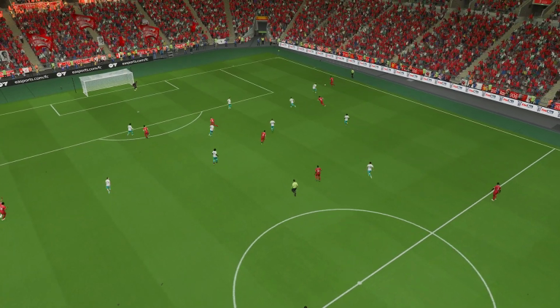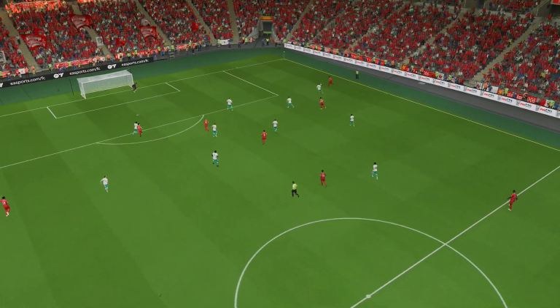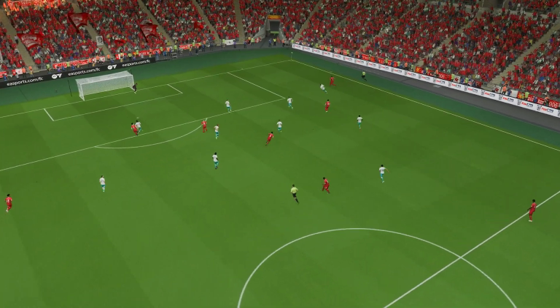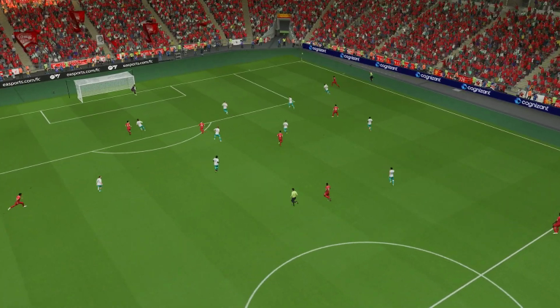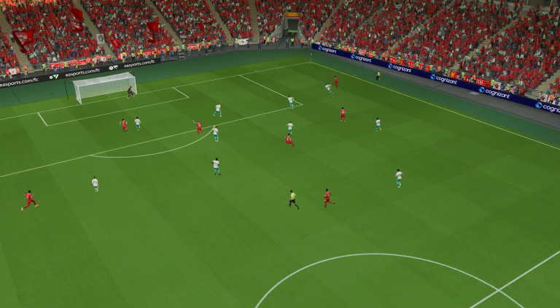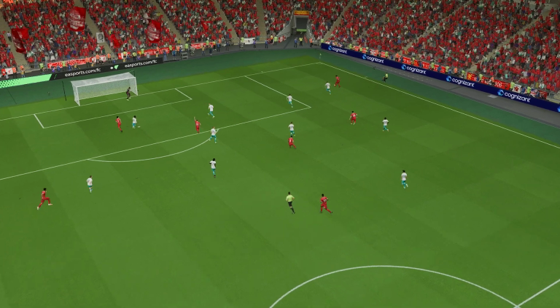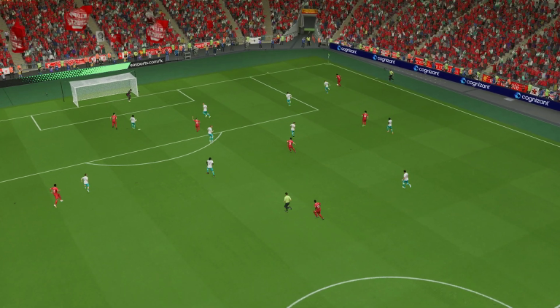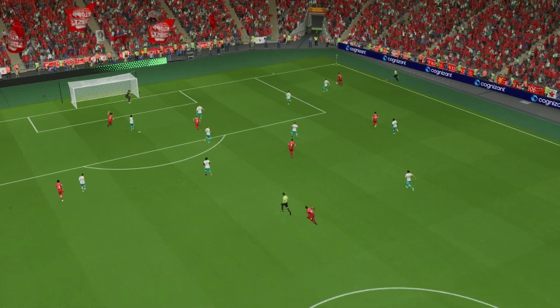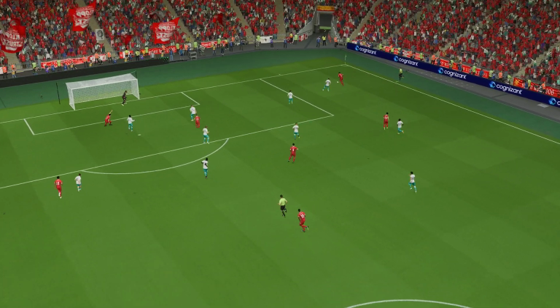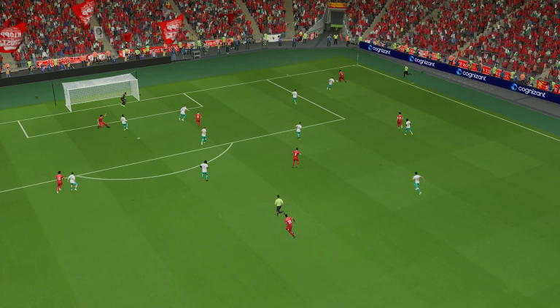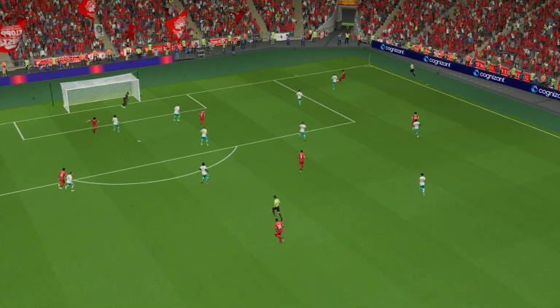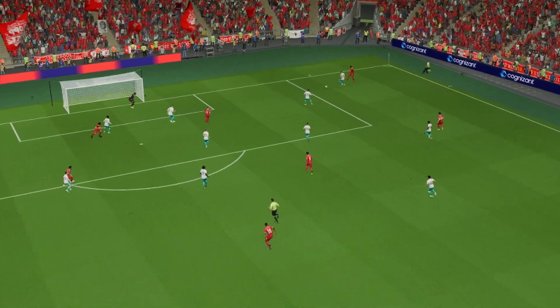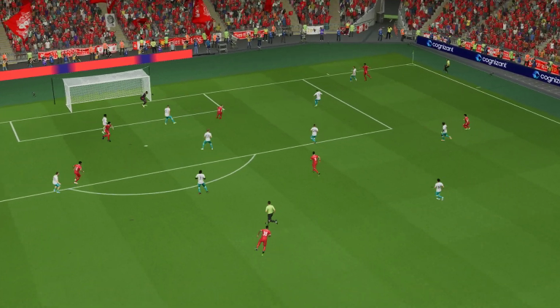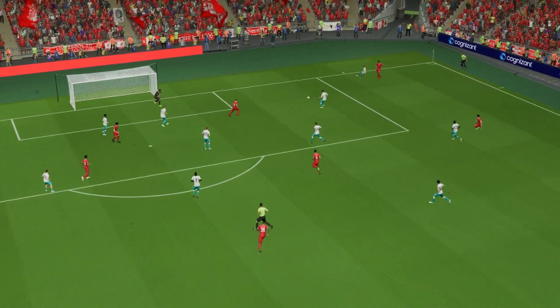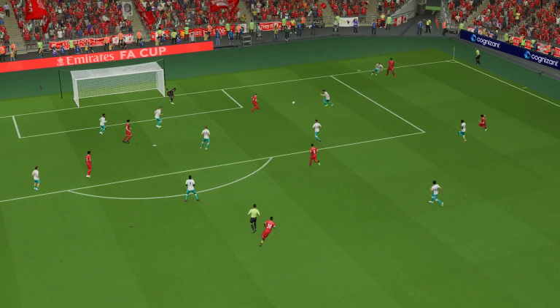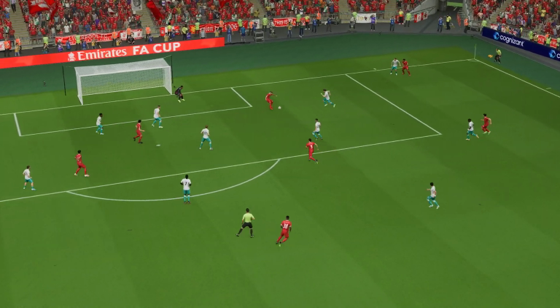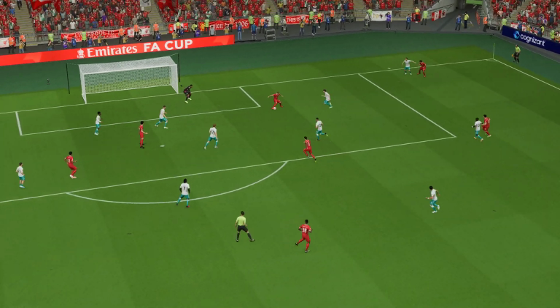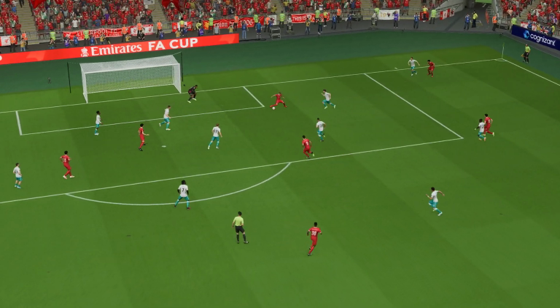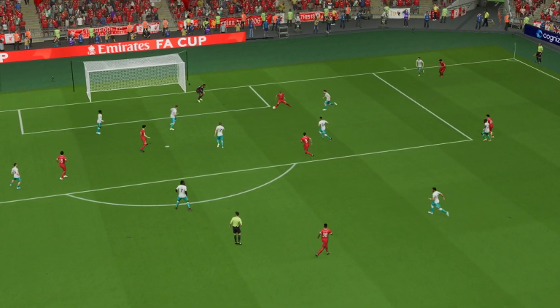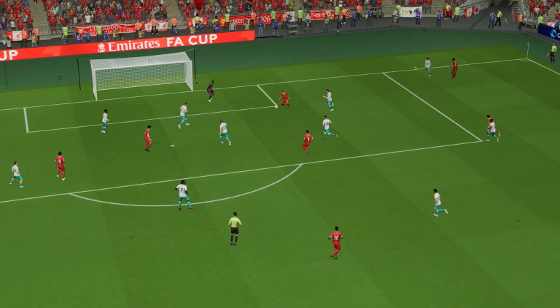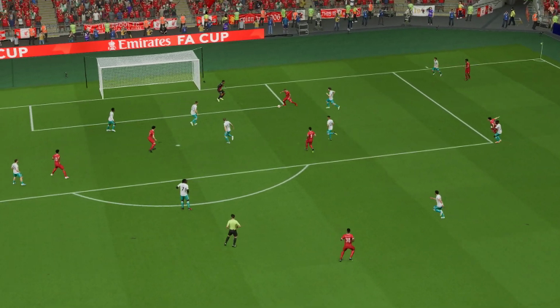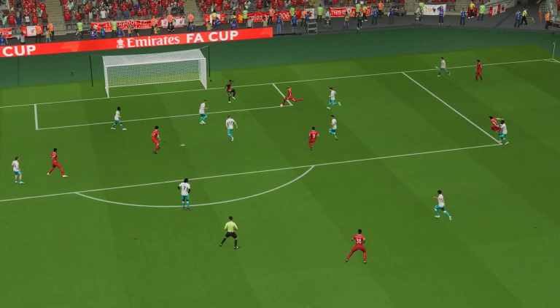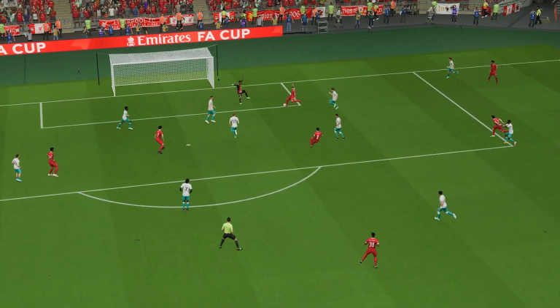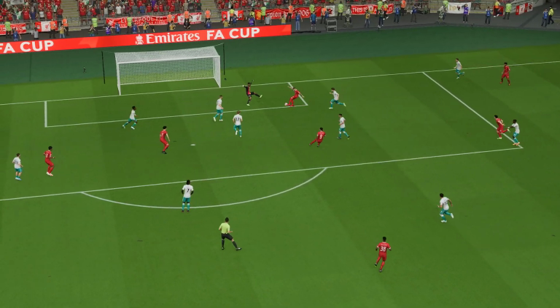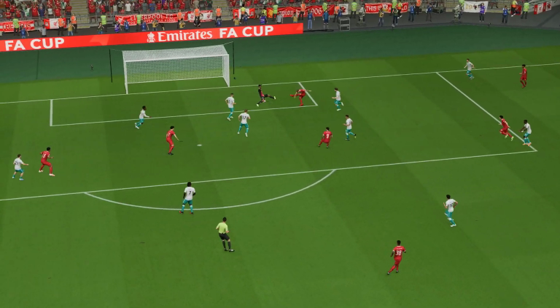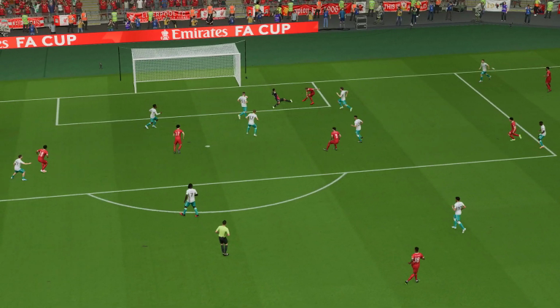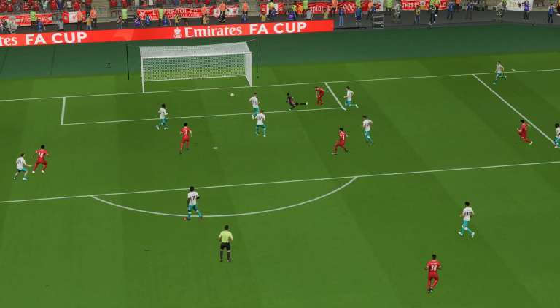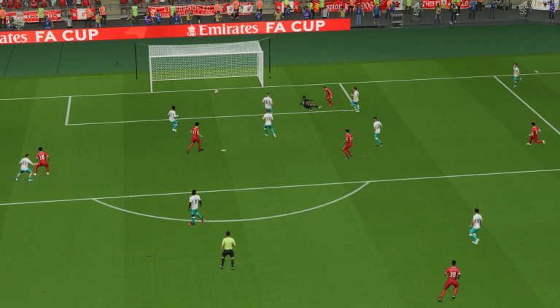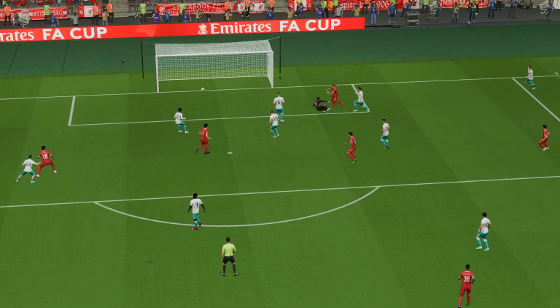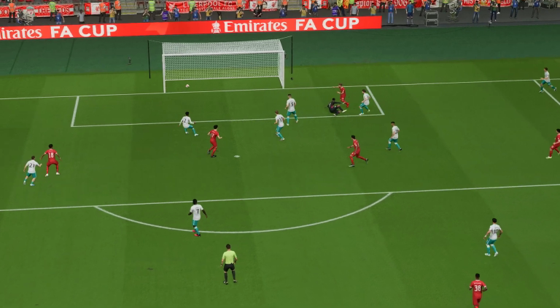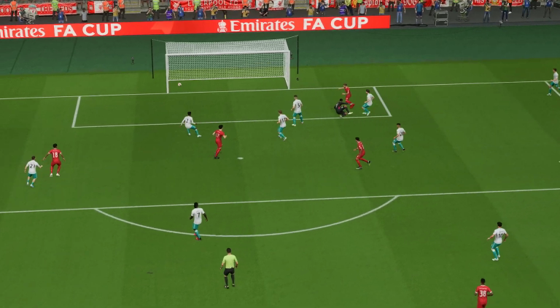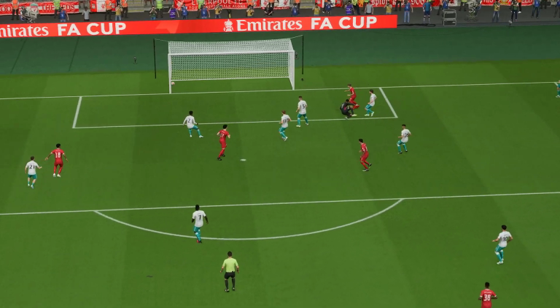Here's the replay. And what a well-delivered cross this is — perfectly placed. And the finish is clinical. It just makes it look so easy, doesn't it?